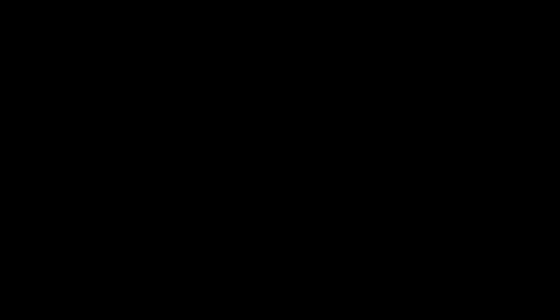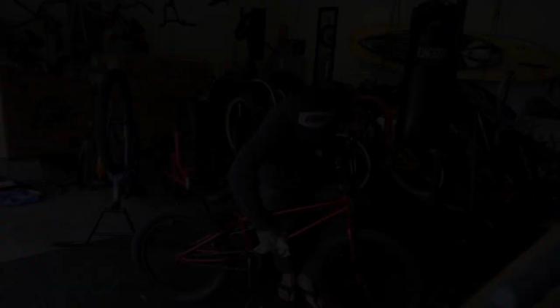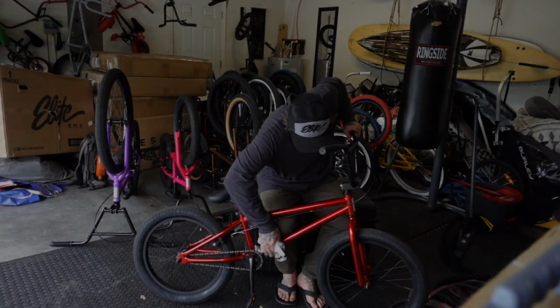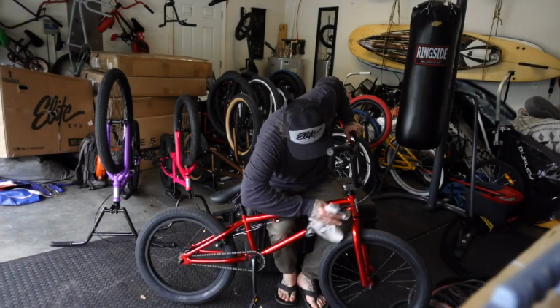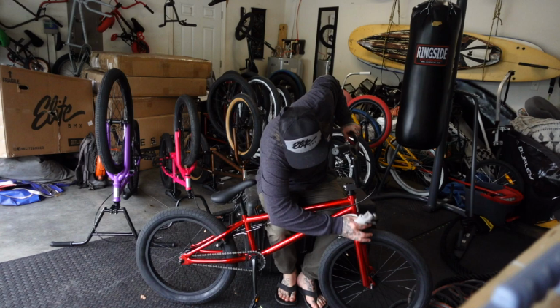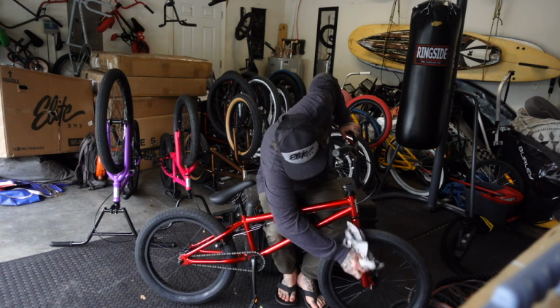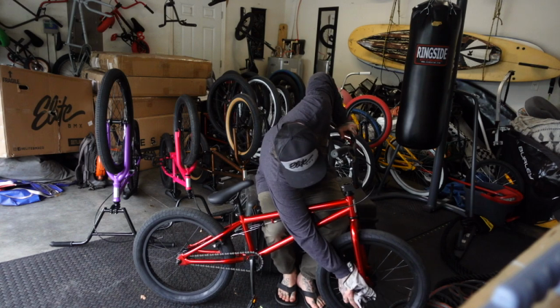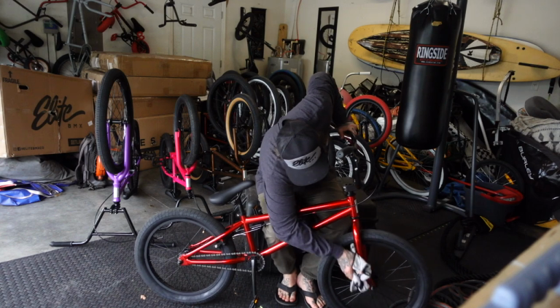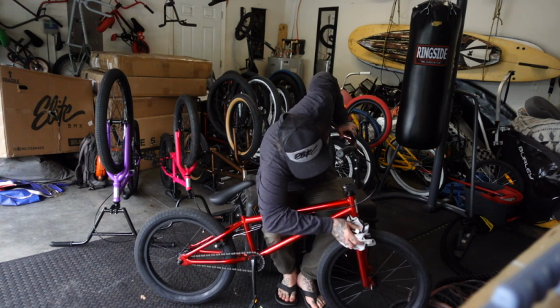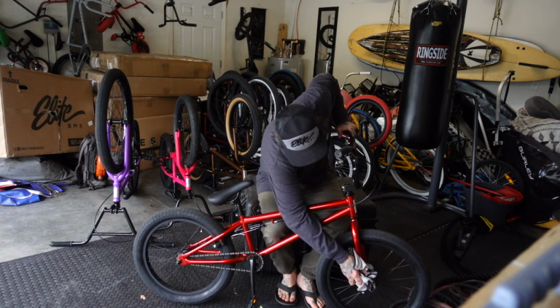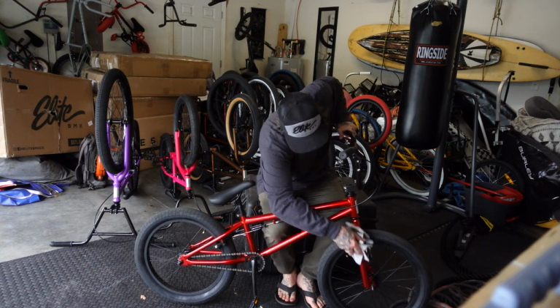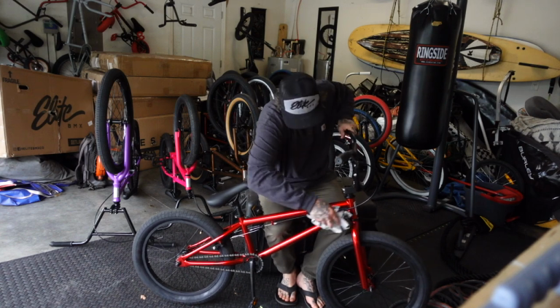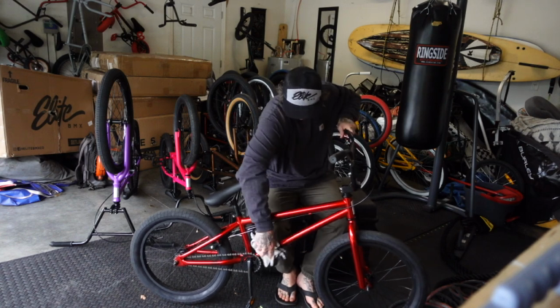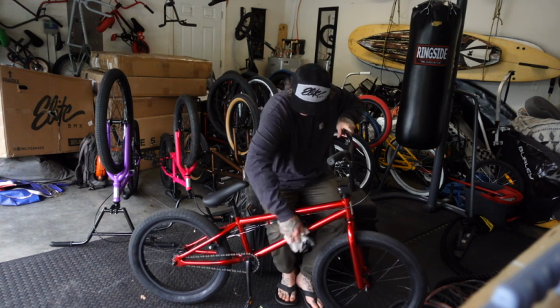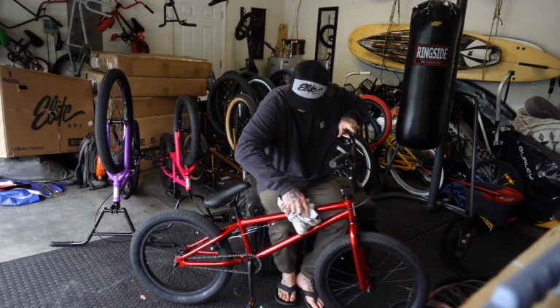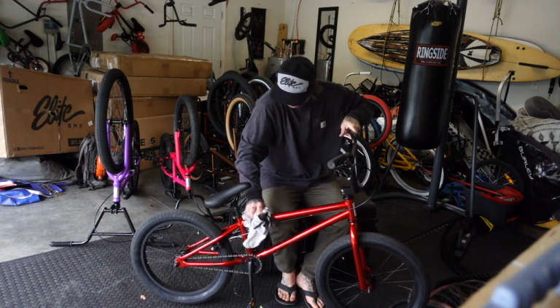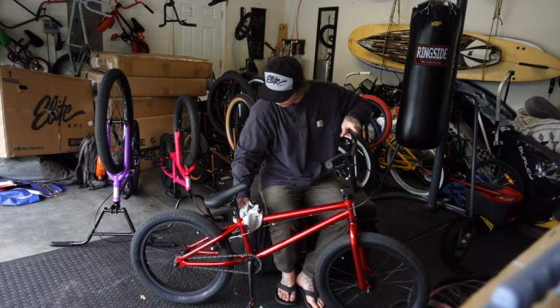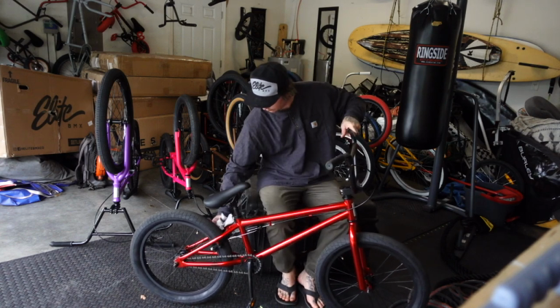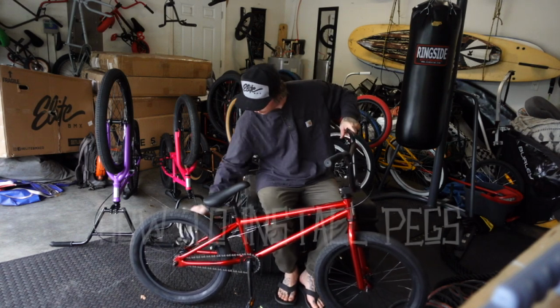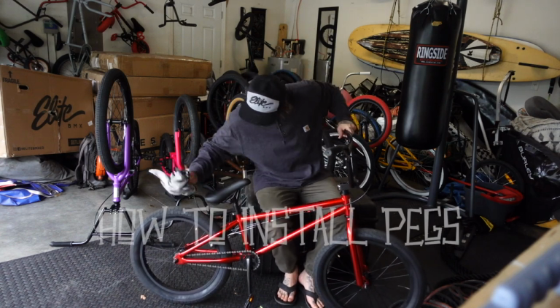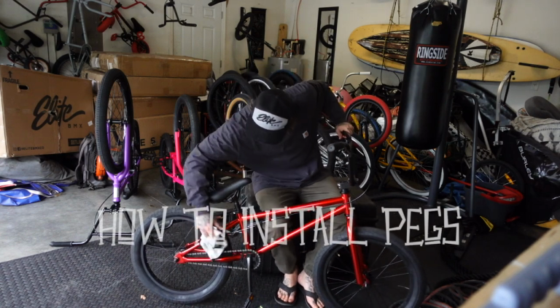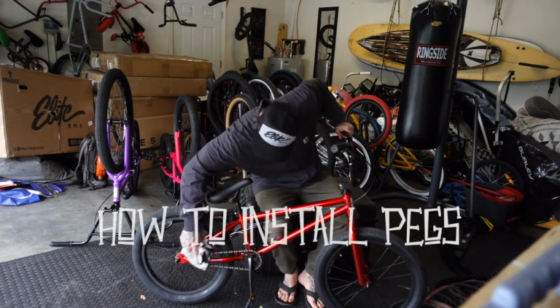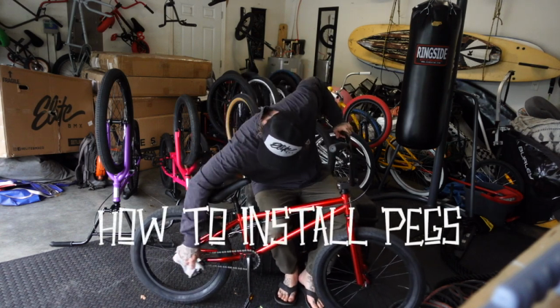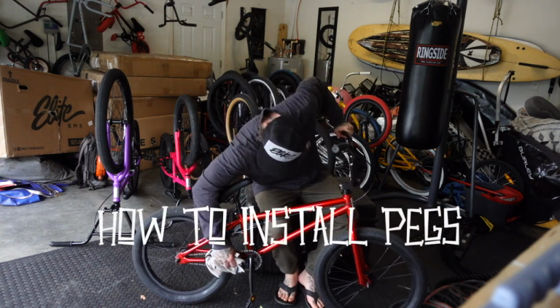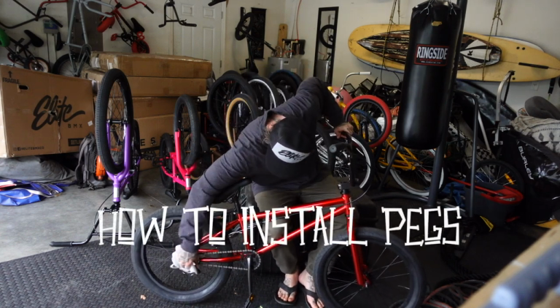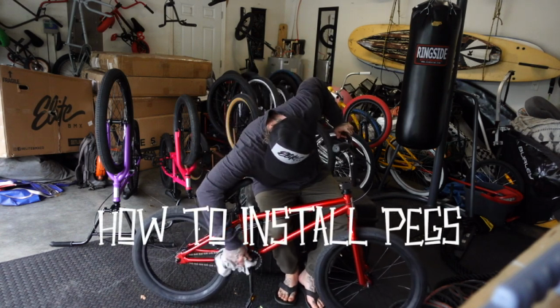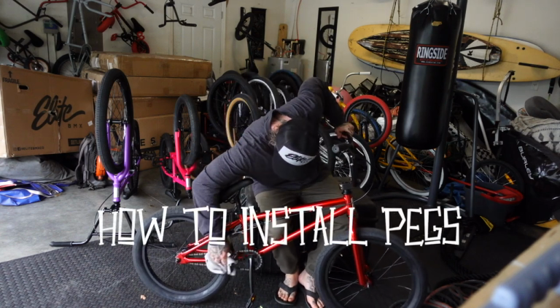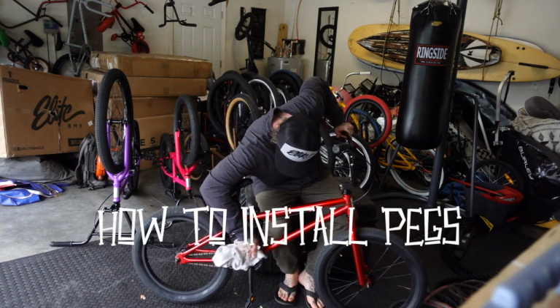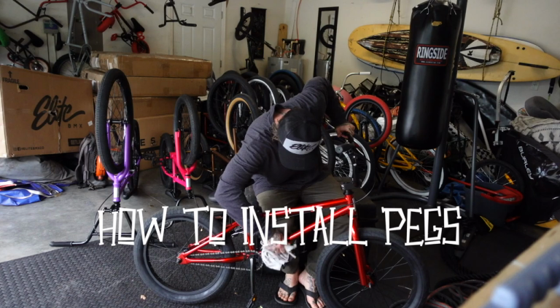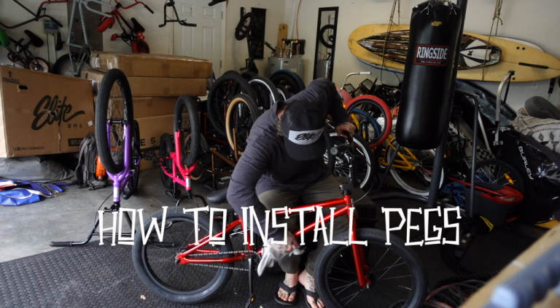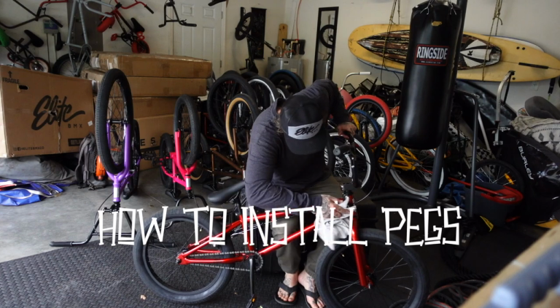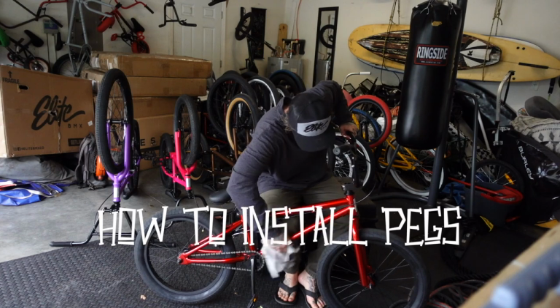If you saw the video last week, I showed you how to adjust your handlebars and how to put on the pedals. This week we're going to put on pegs and then we're hitting the skate park.